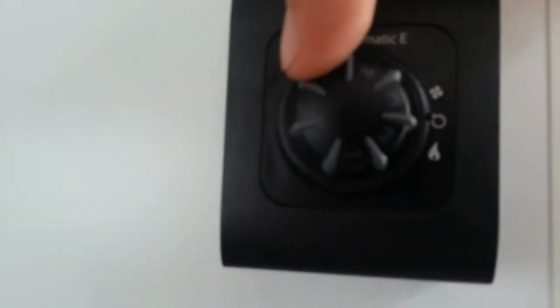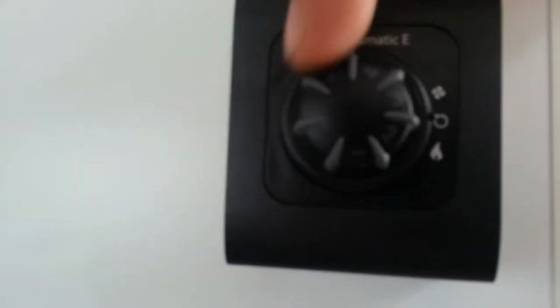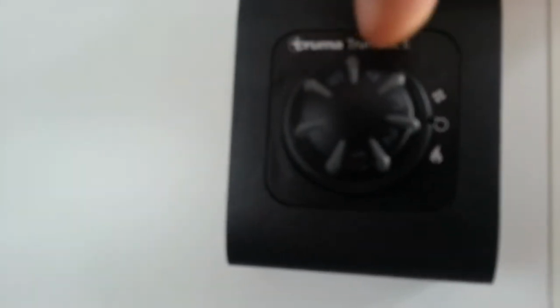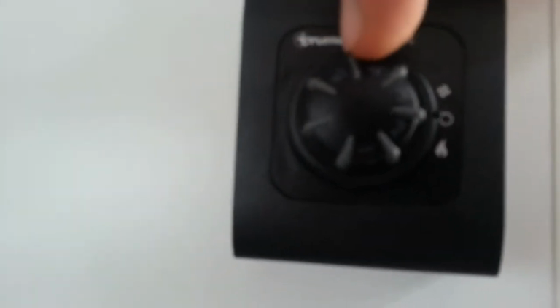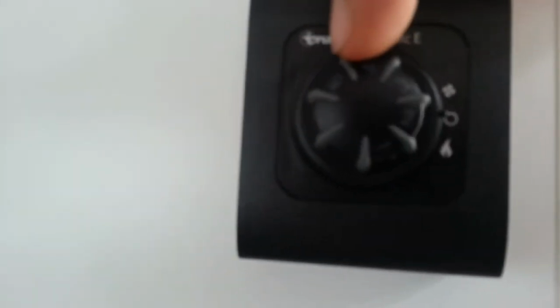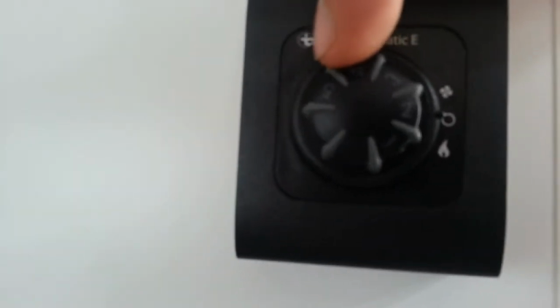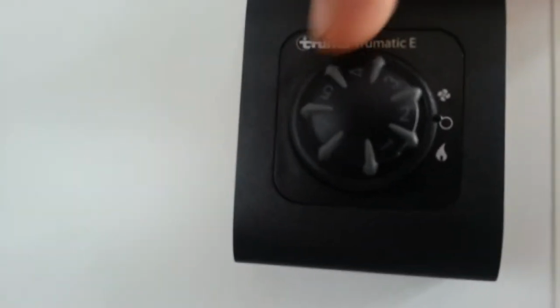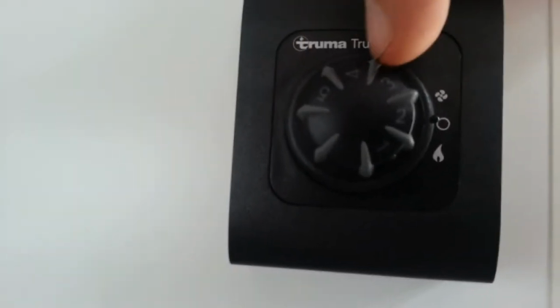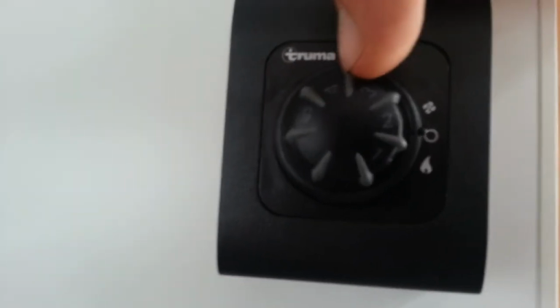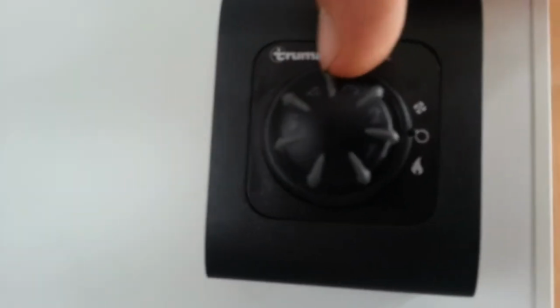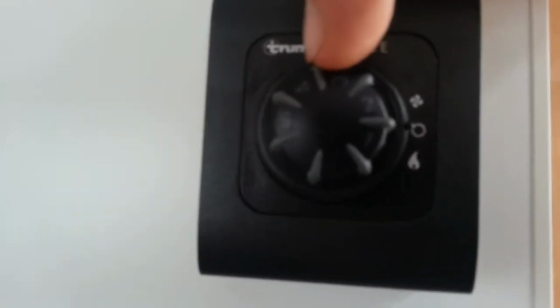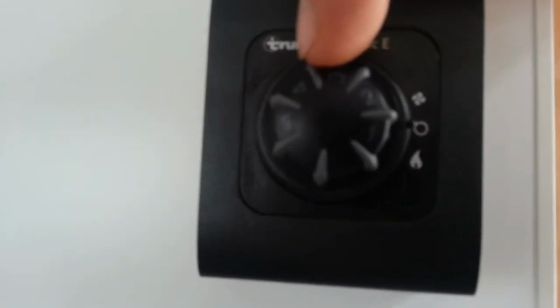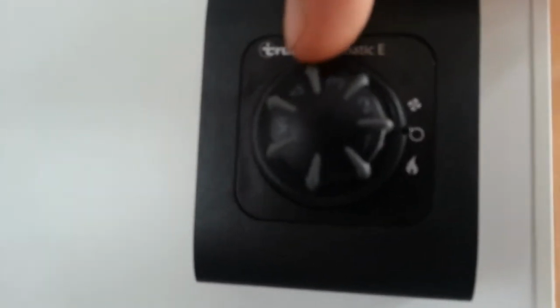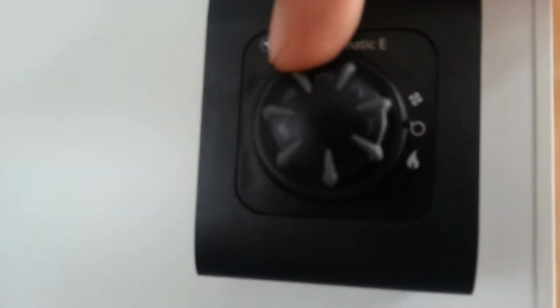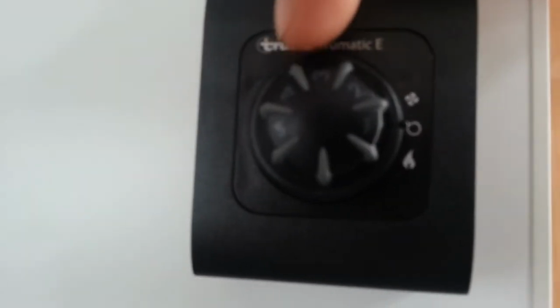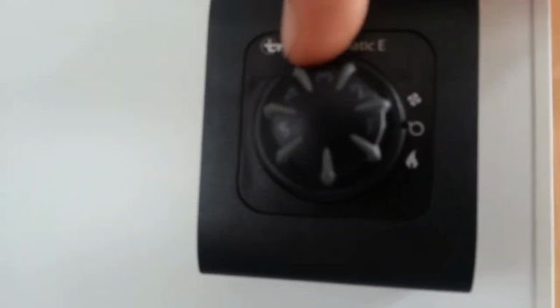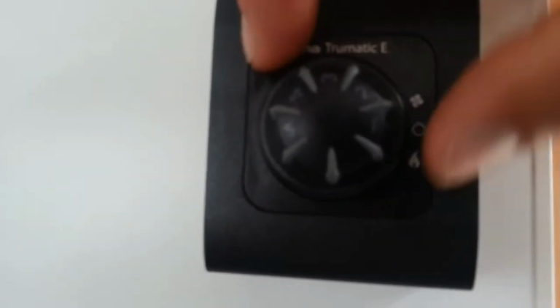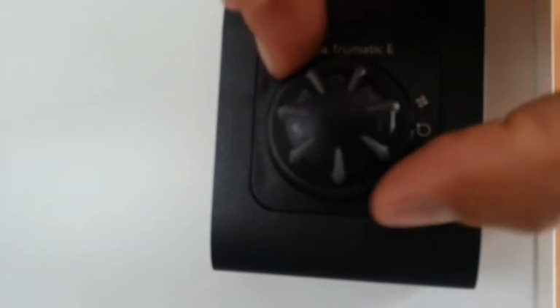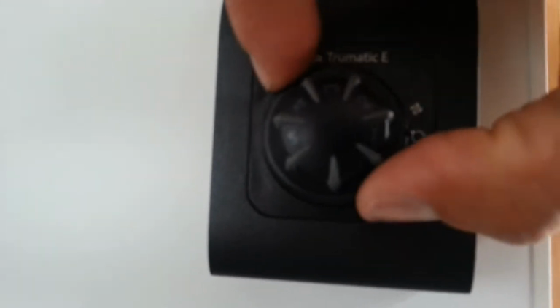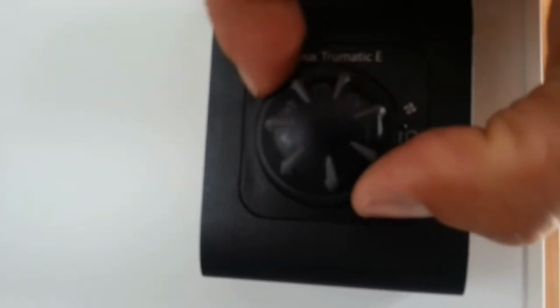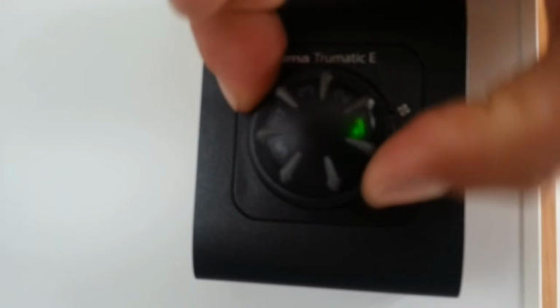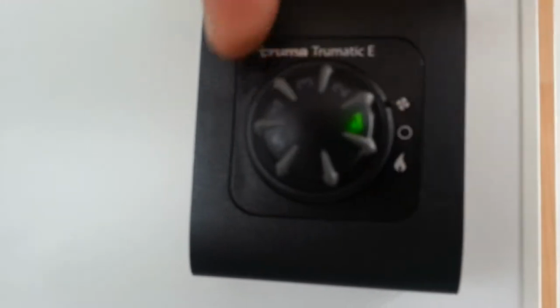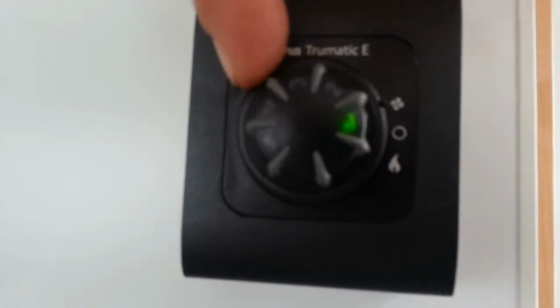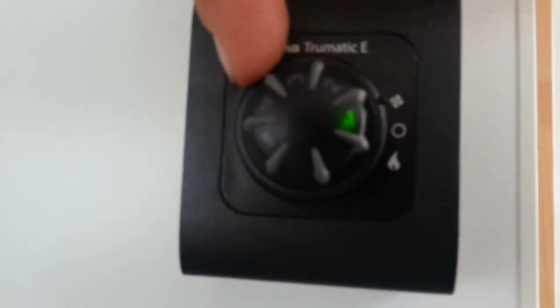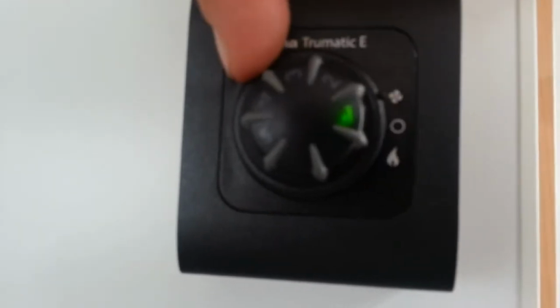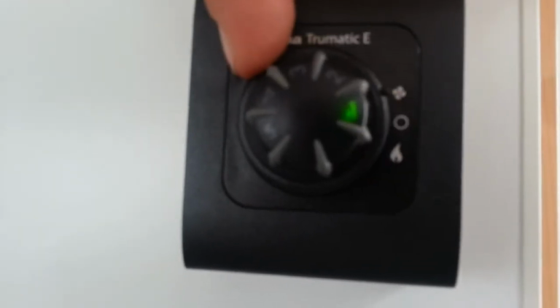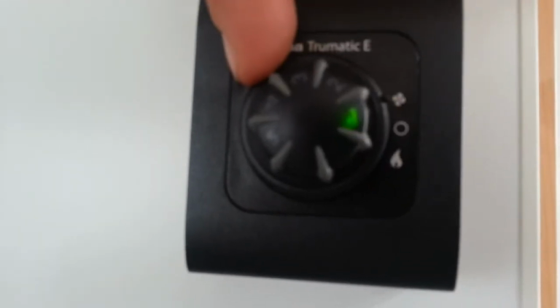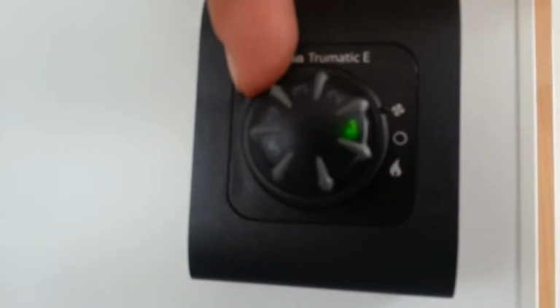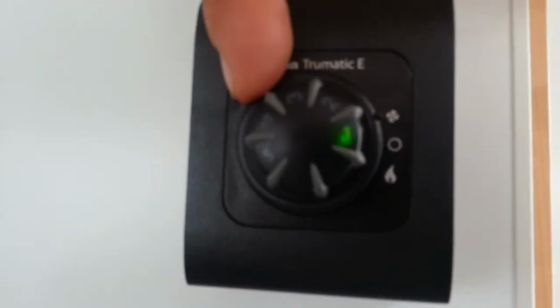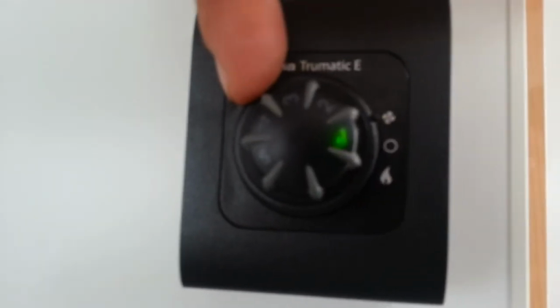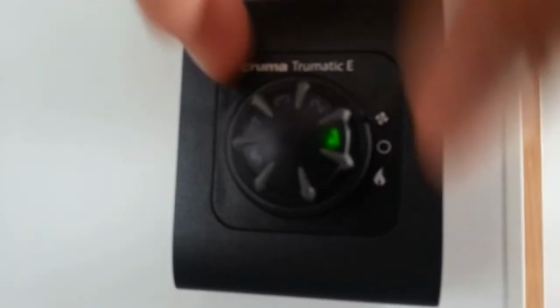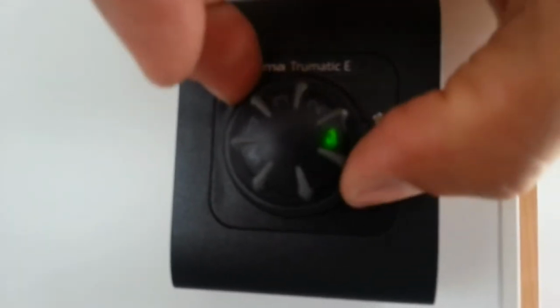If we want more fan speed, we turn it up. You can hear the fan go there.